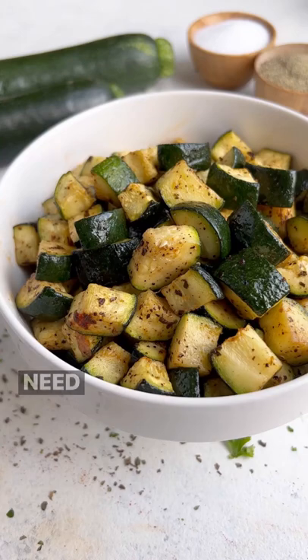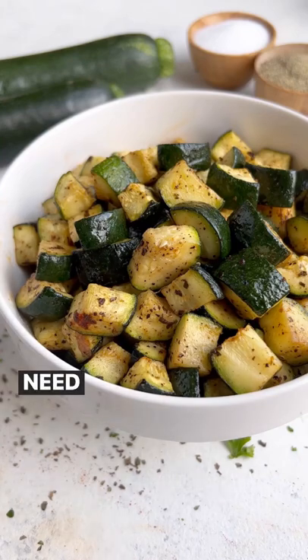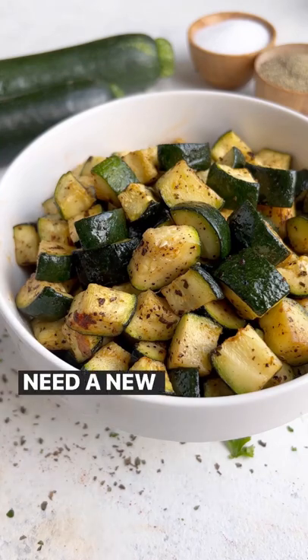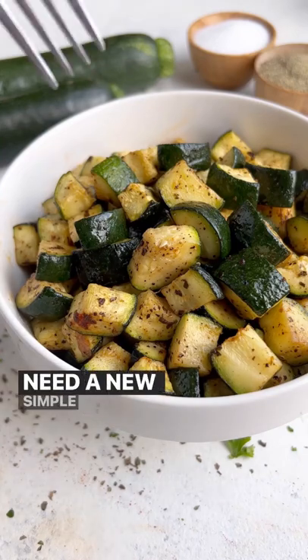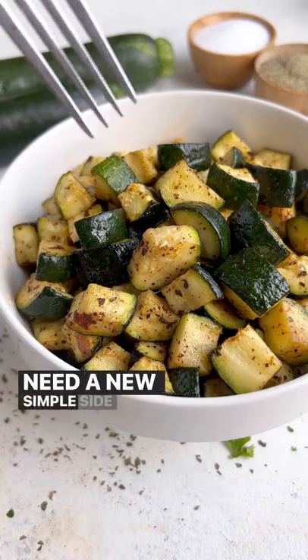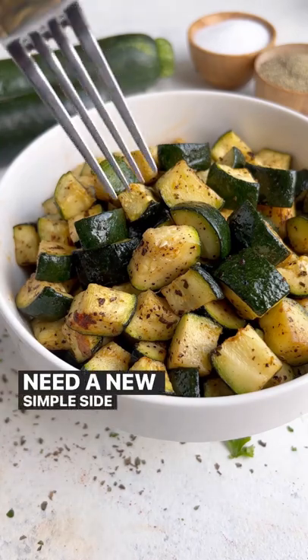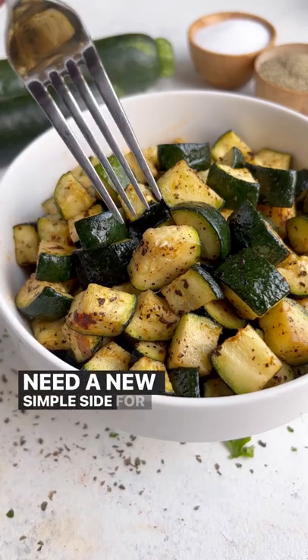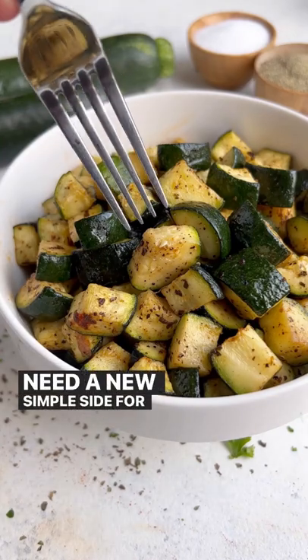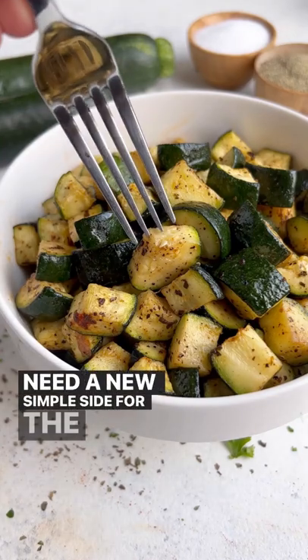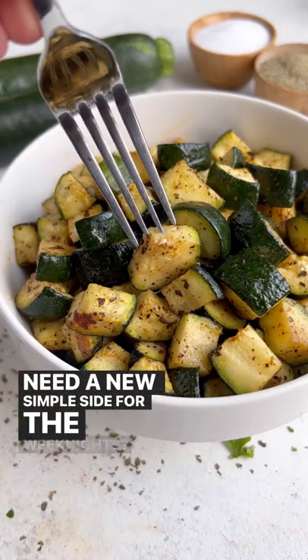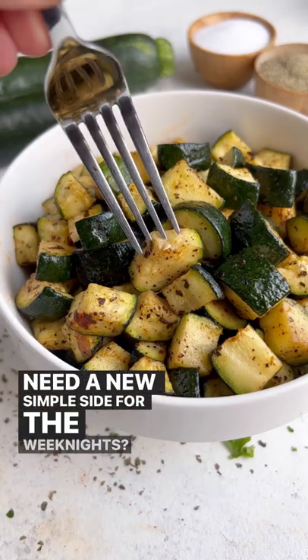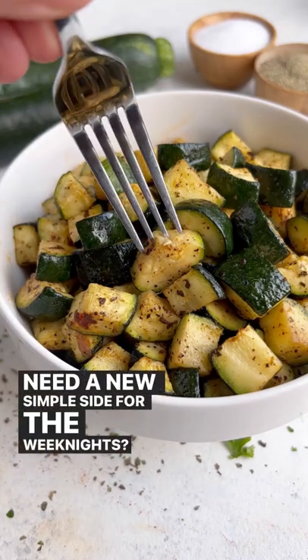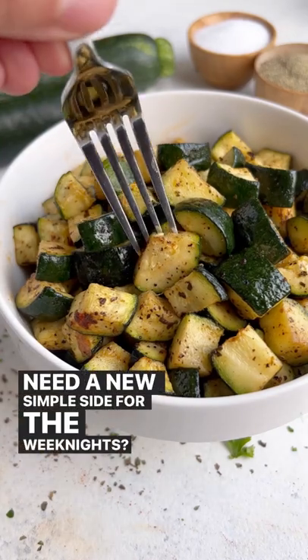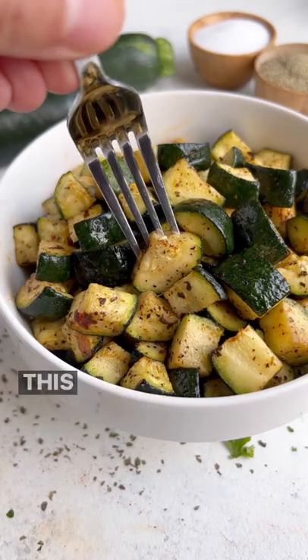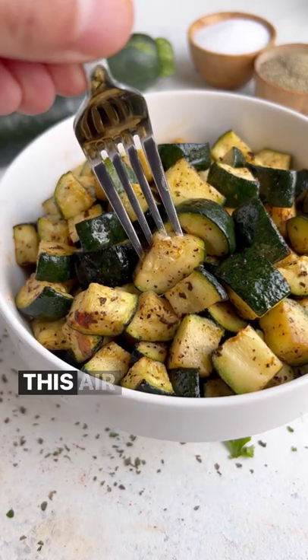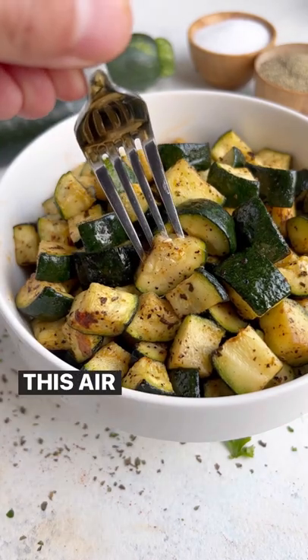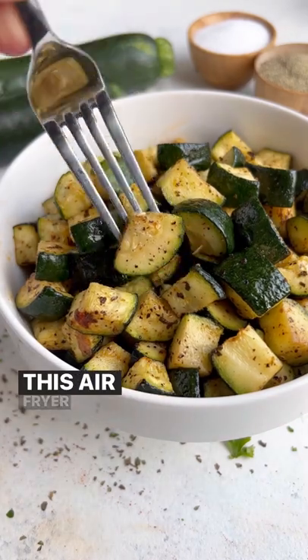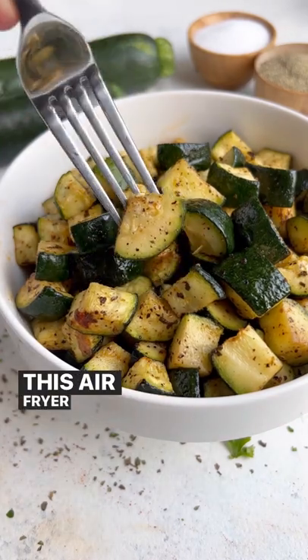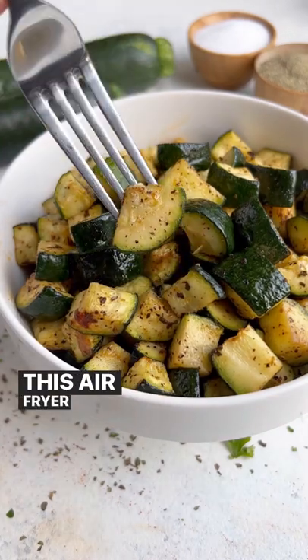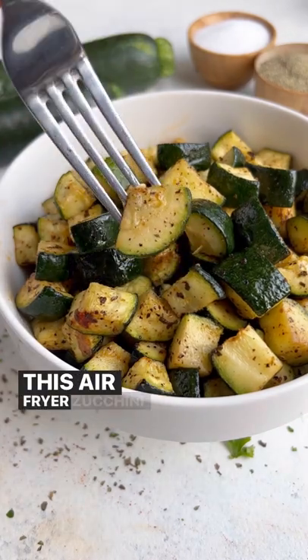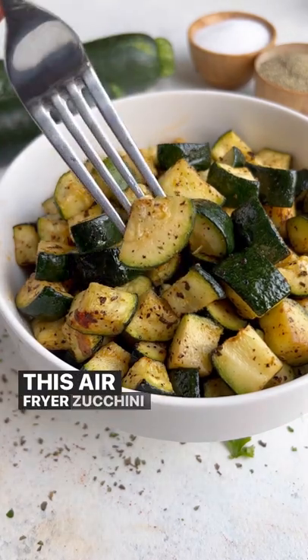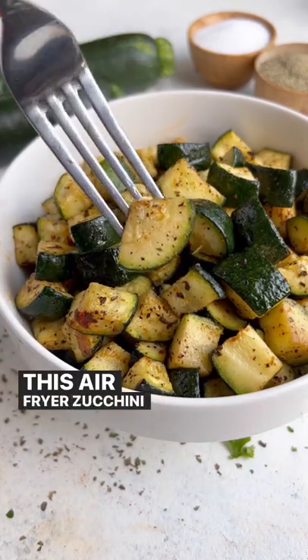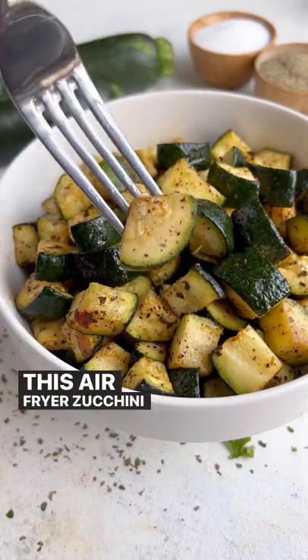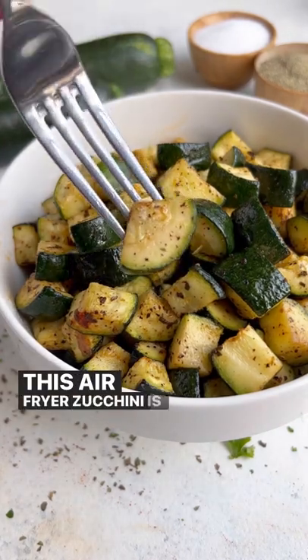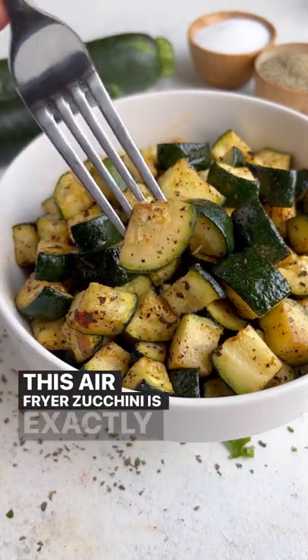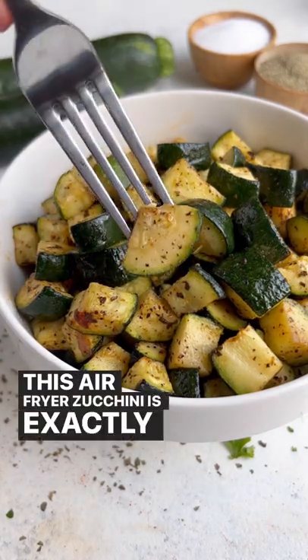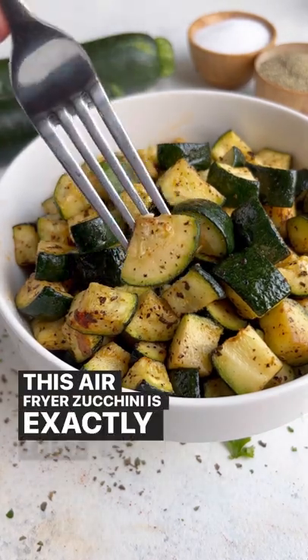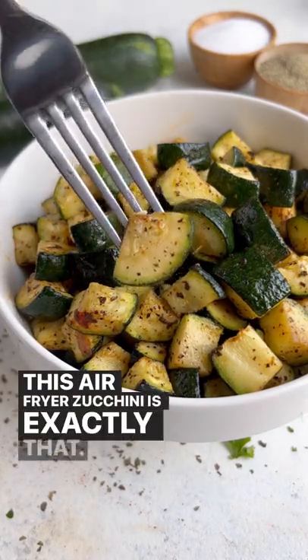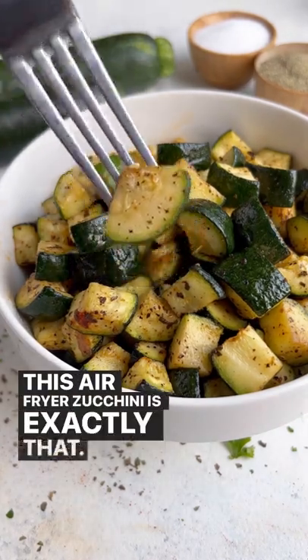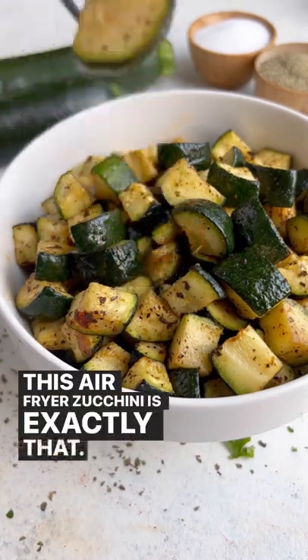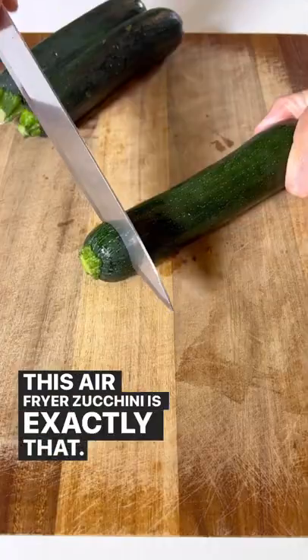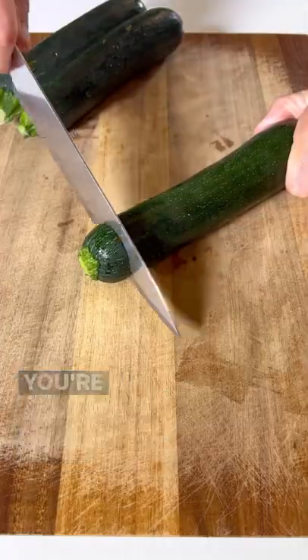Need a new simple side for the weeknights? This air fryer zucchini is exactly that.